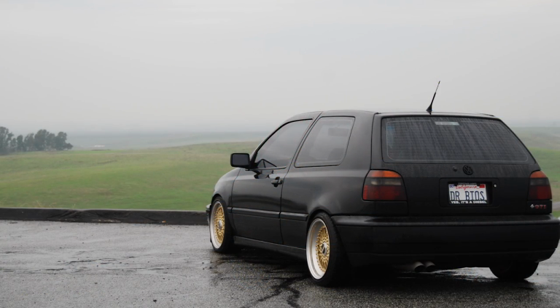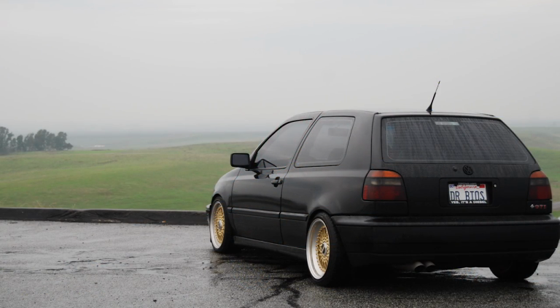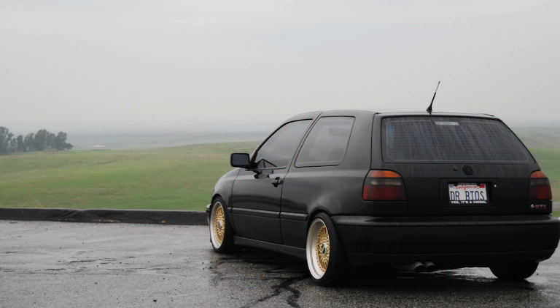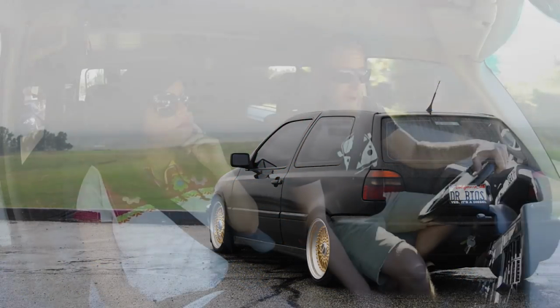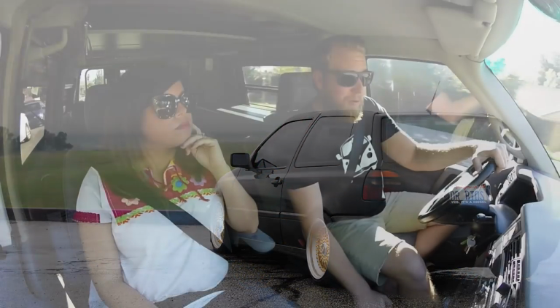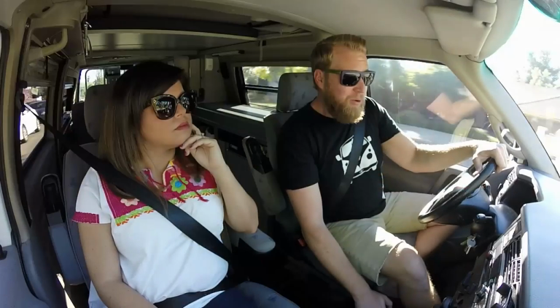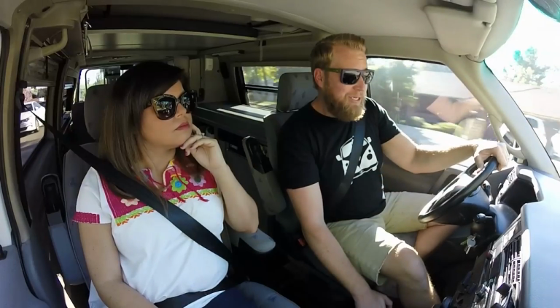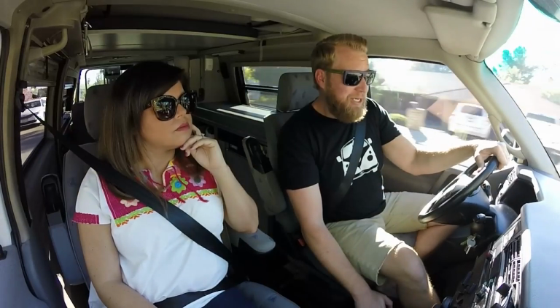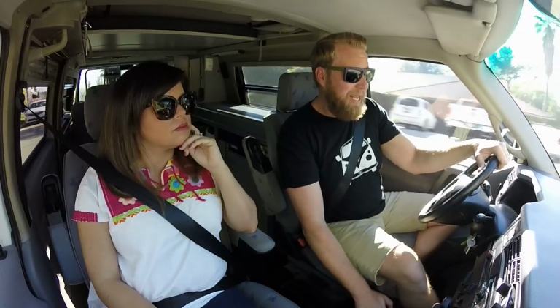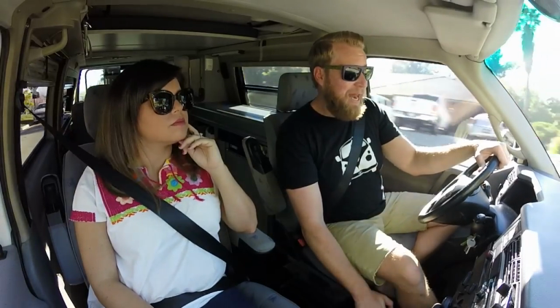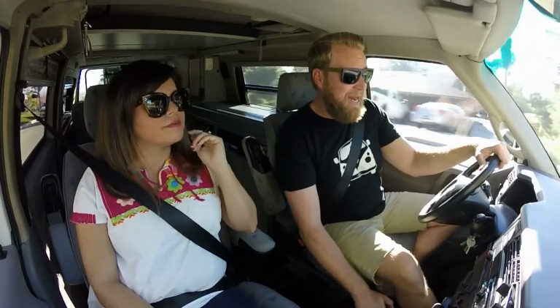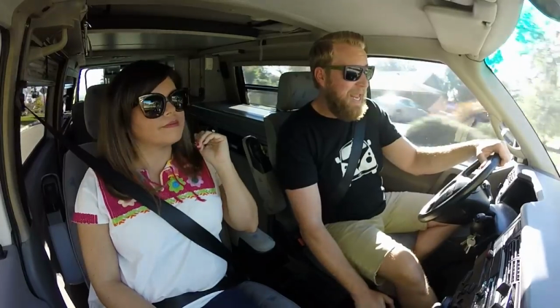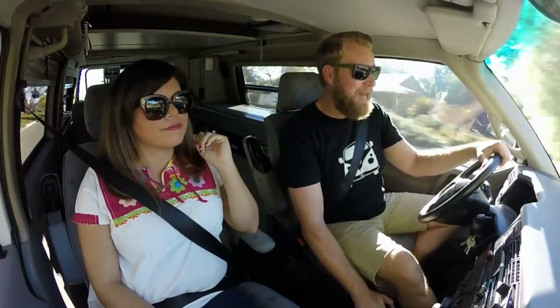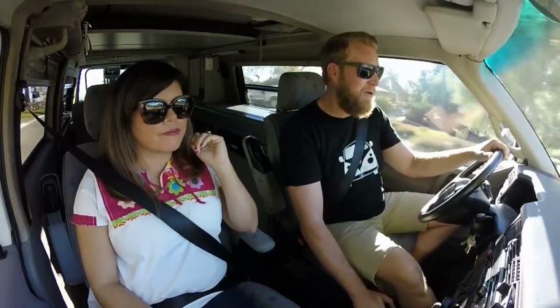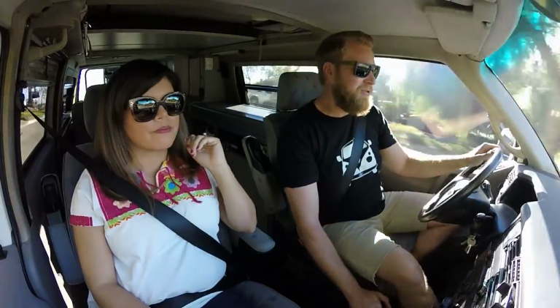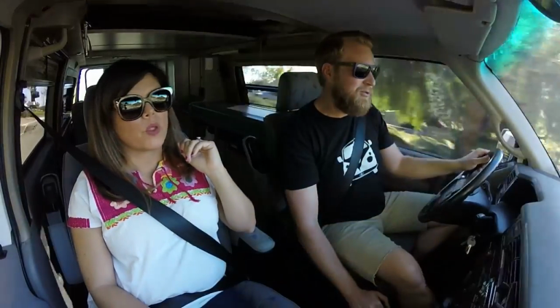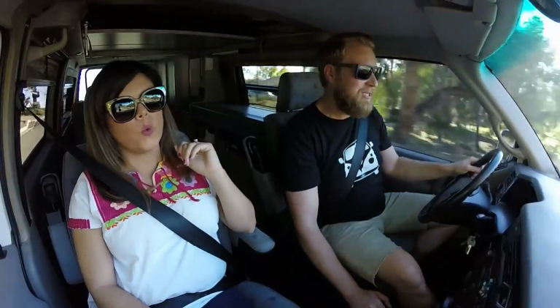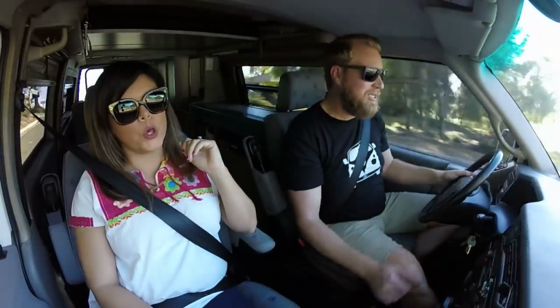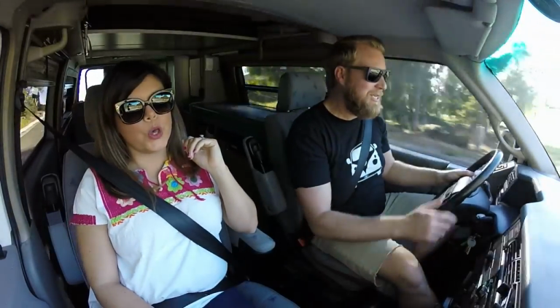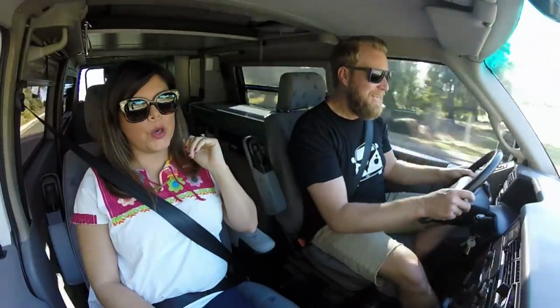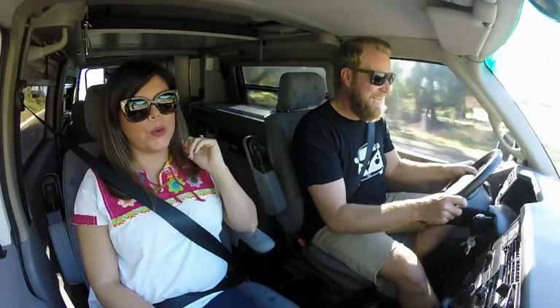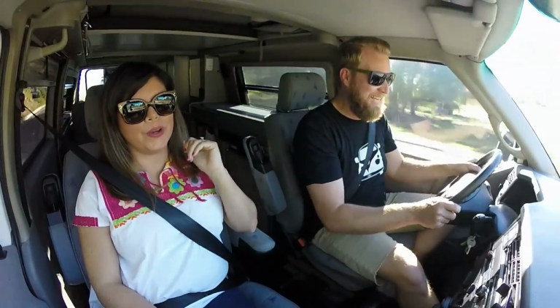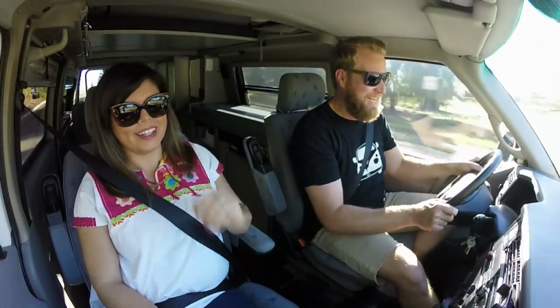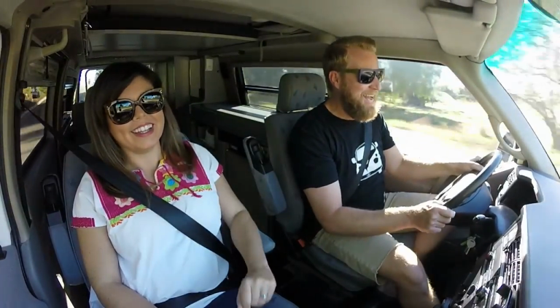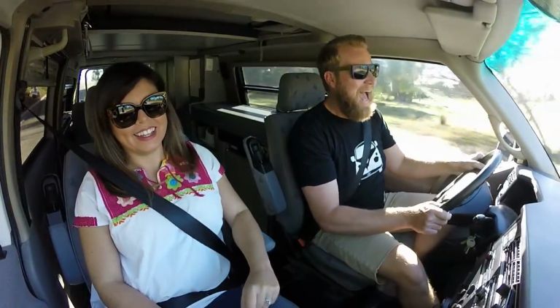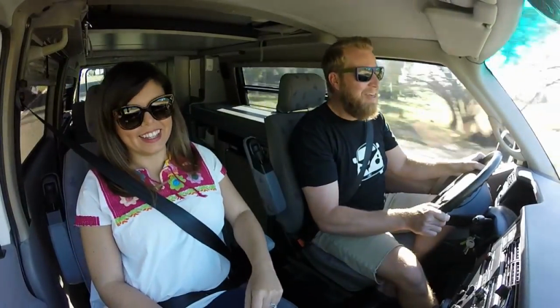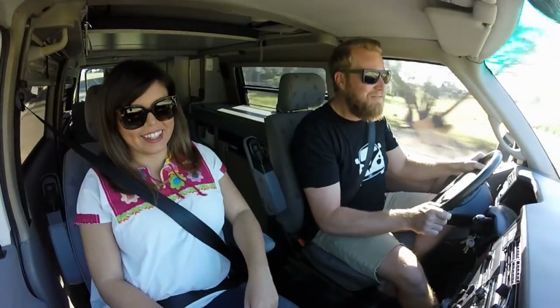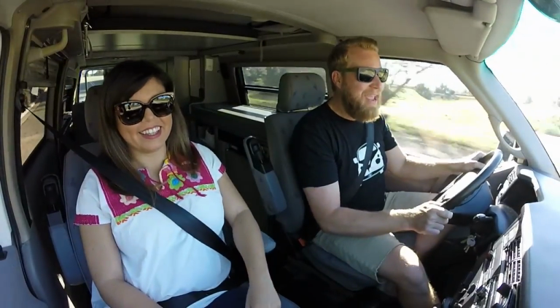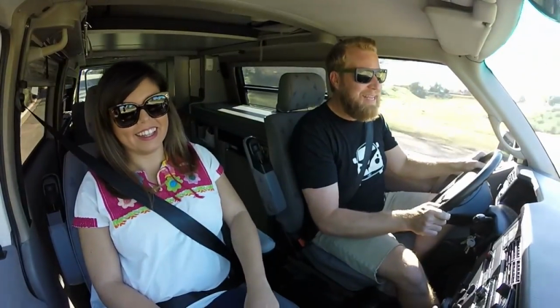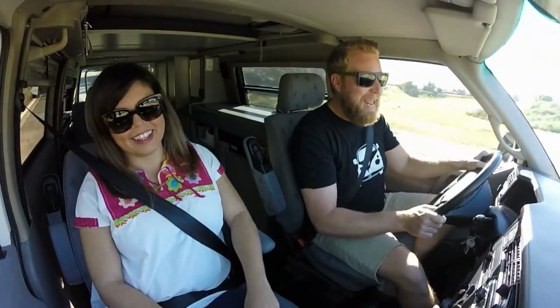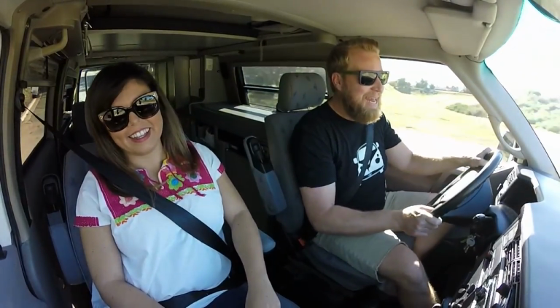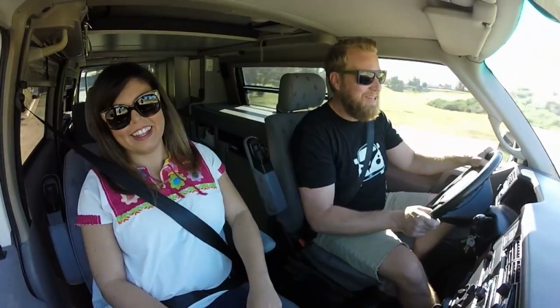We're actually going to hit a canyon road now, so let's see how the van handles.